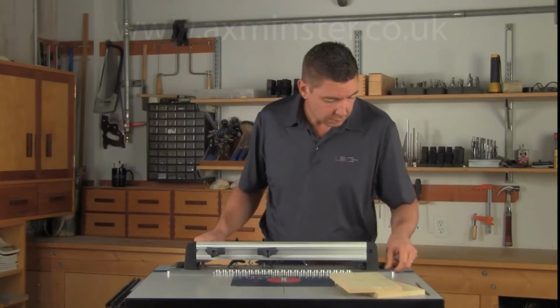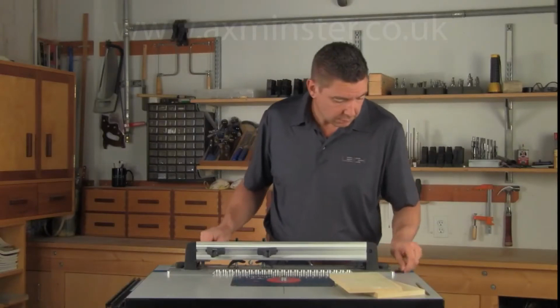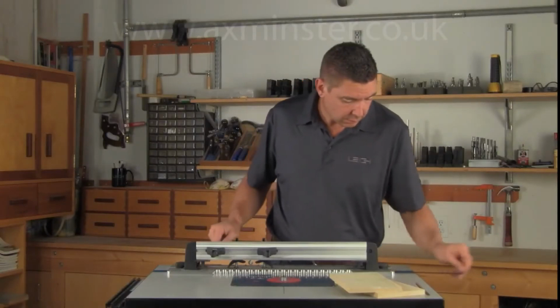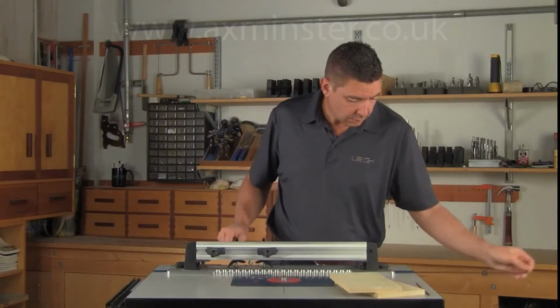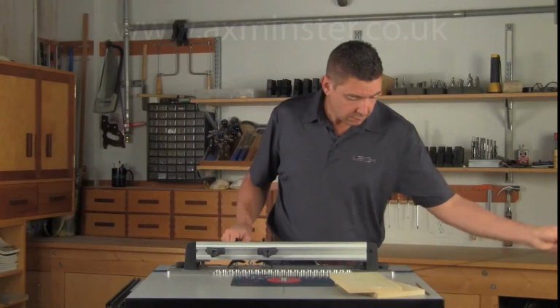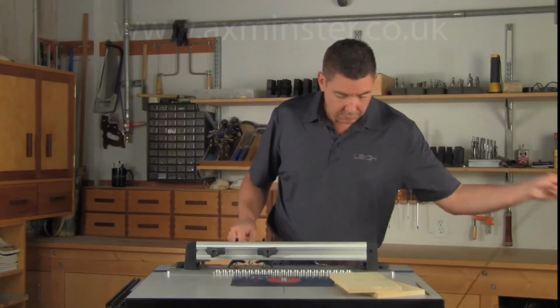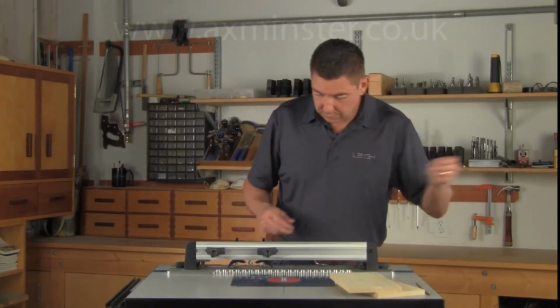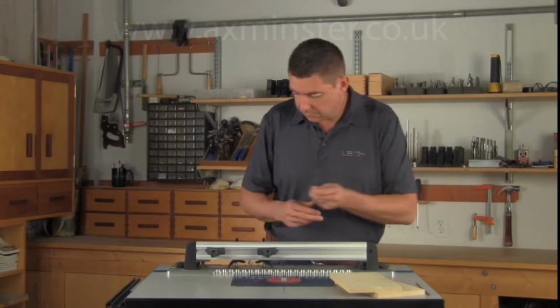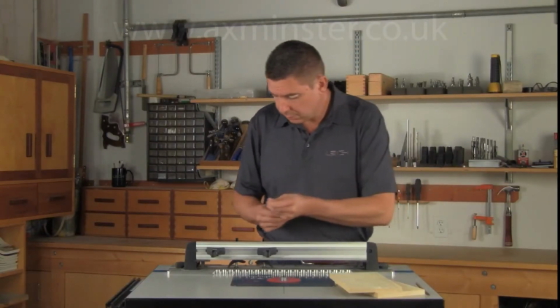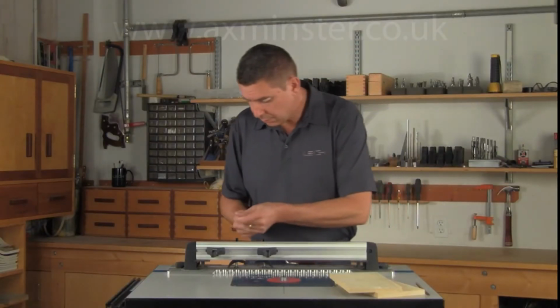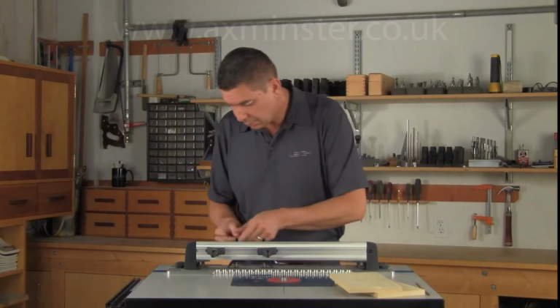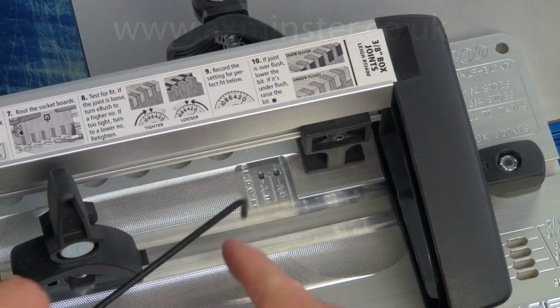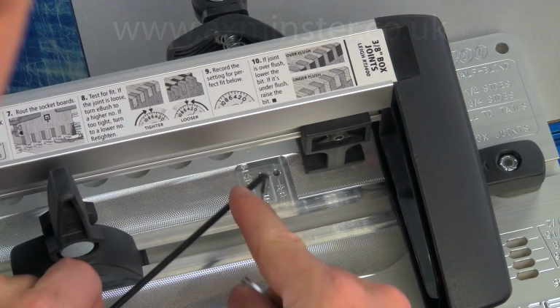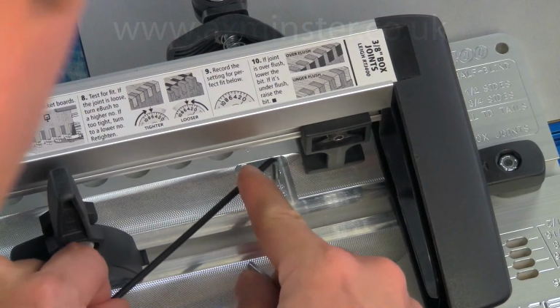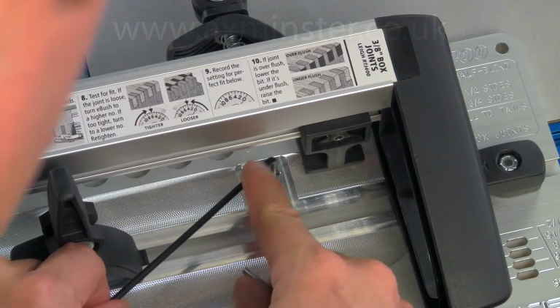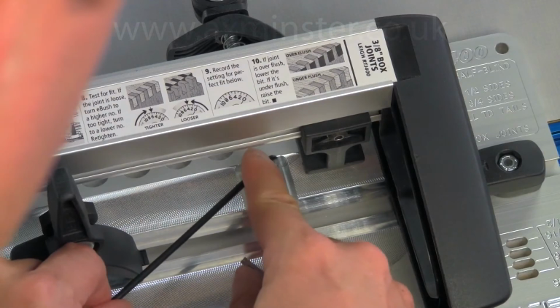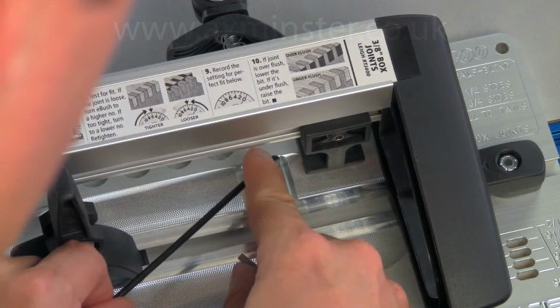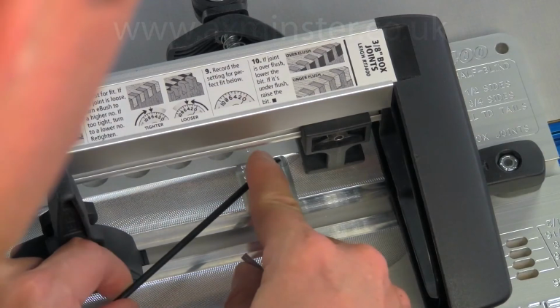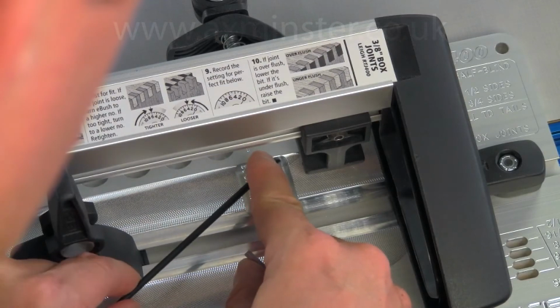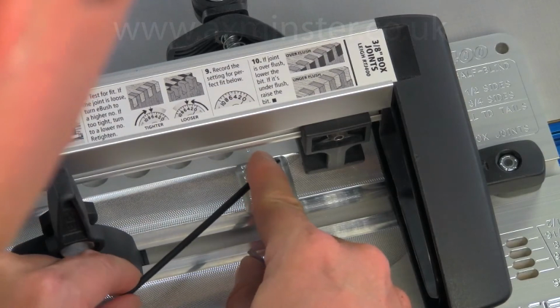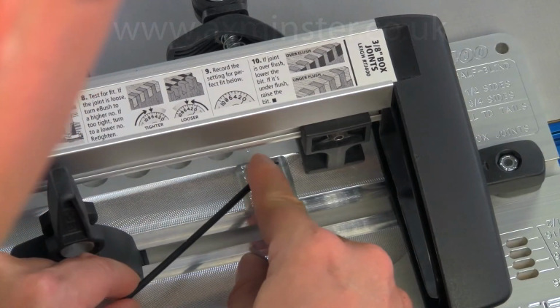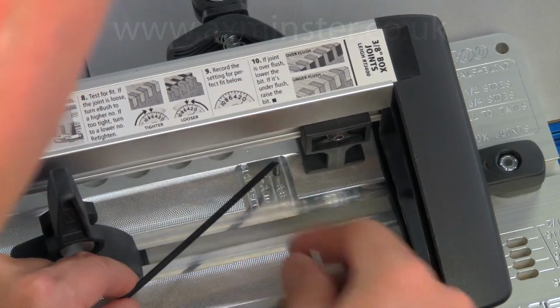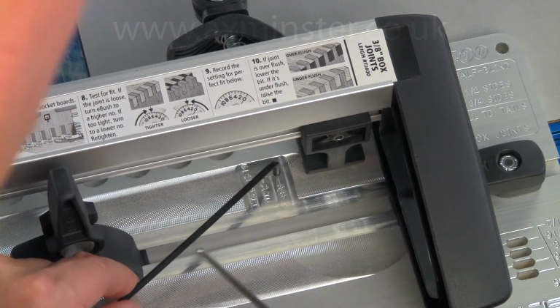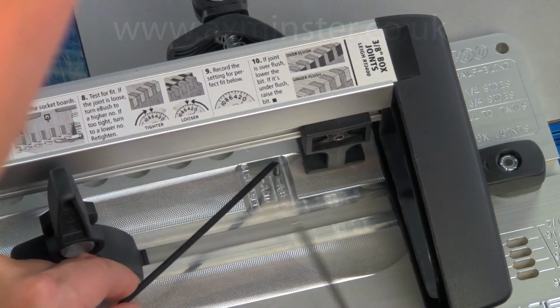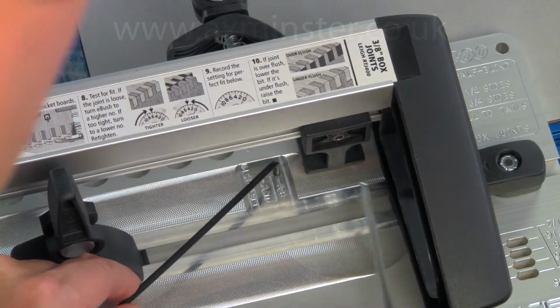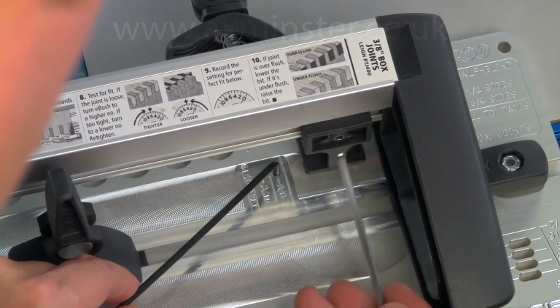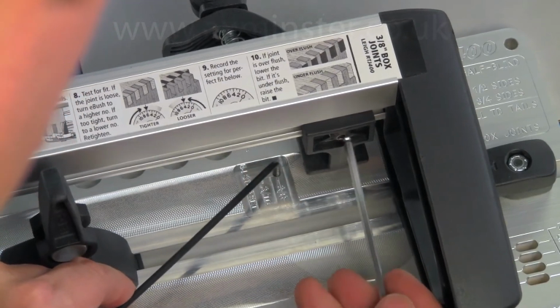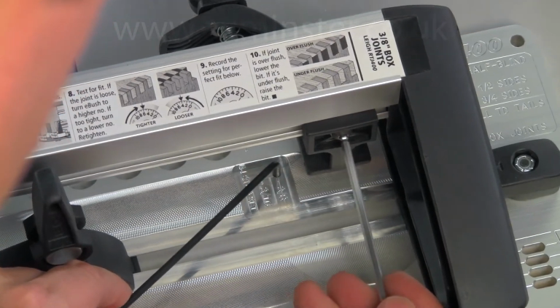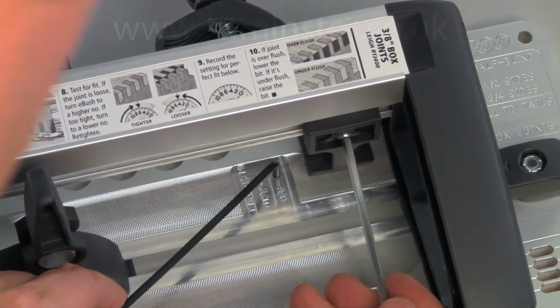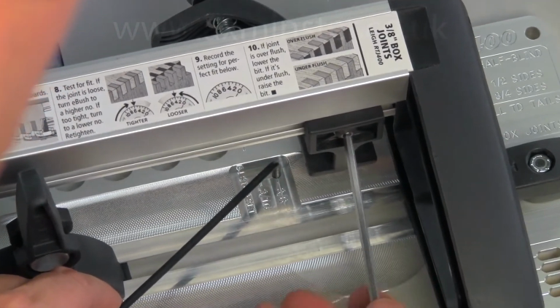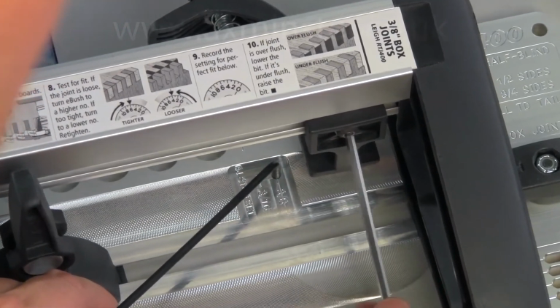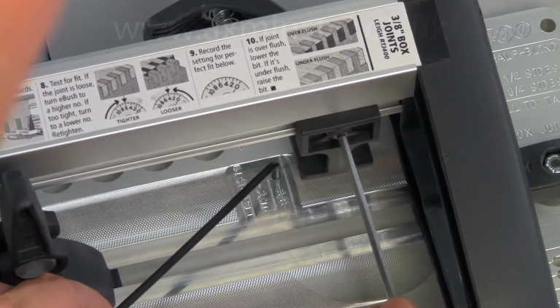The included stop rod is used to position the side stop when routing three-sixteenth inch, three-eighth inch, and three-quarter inch joints.